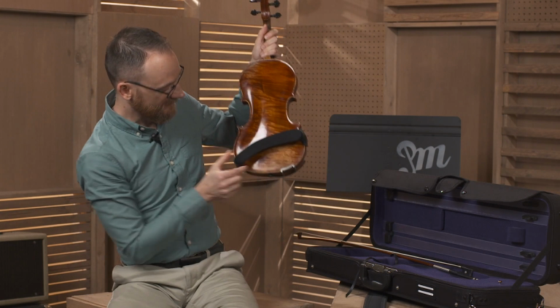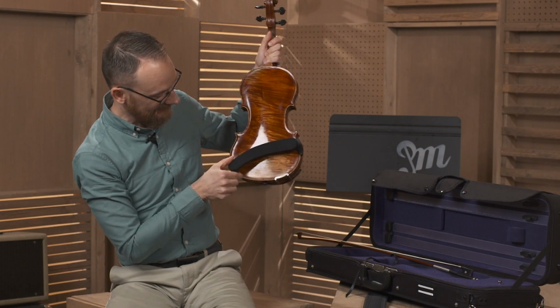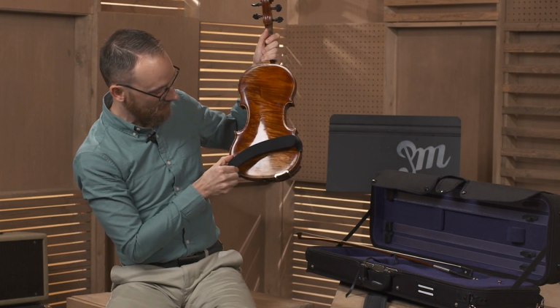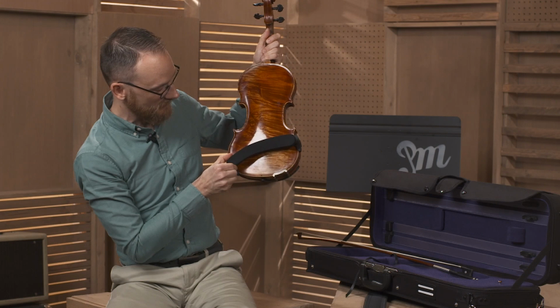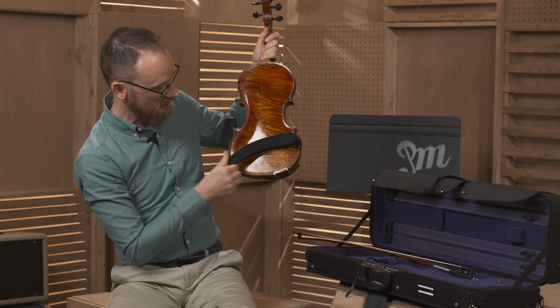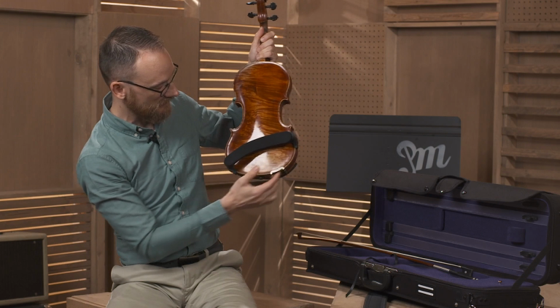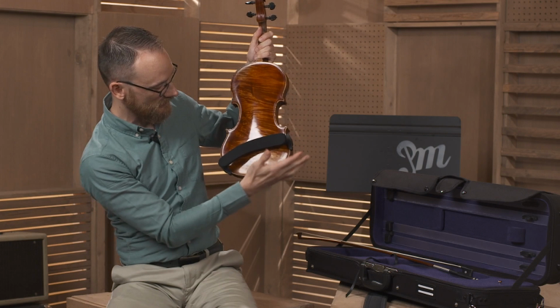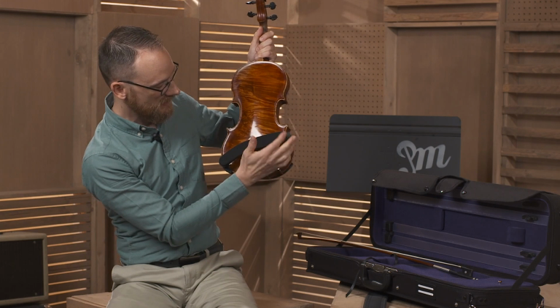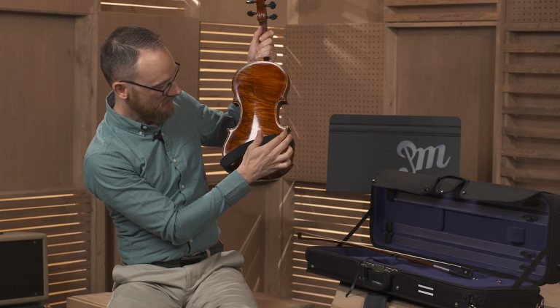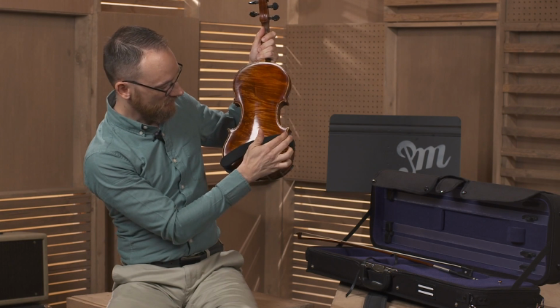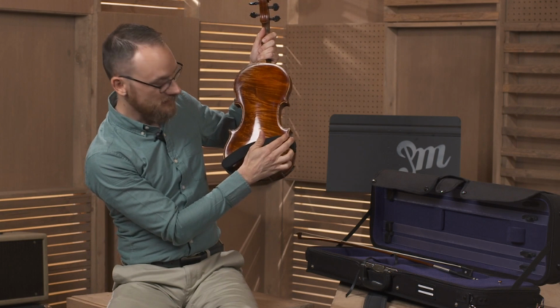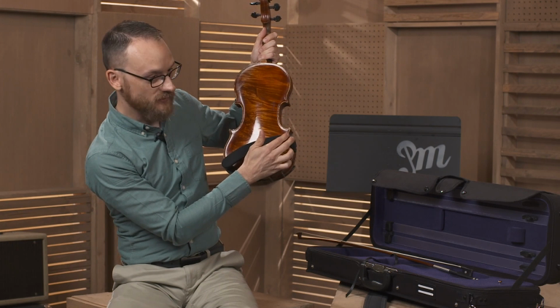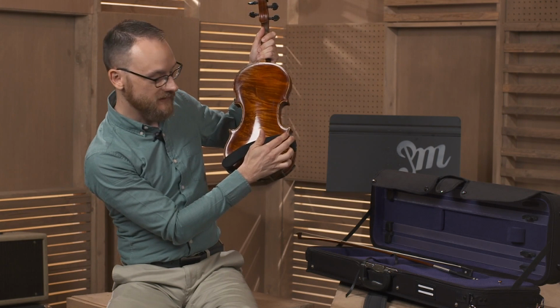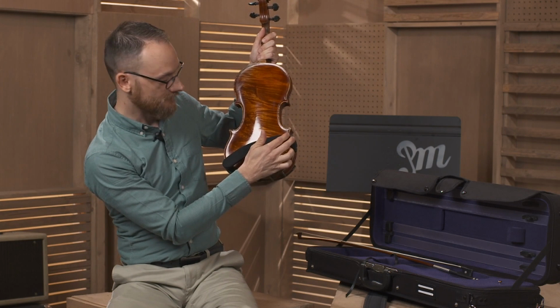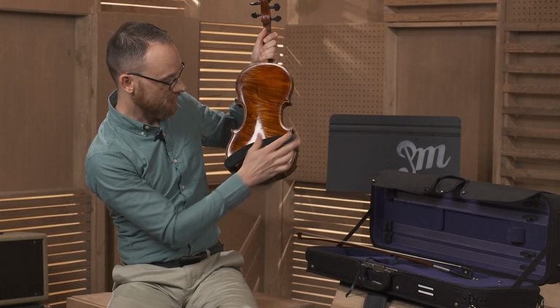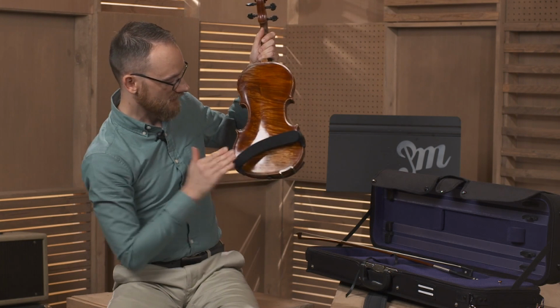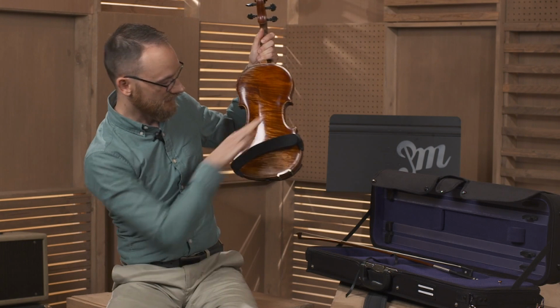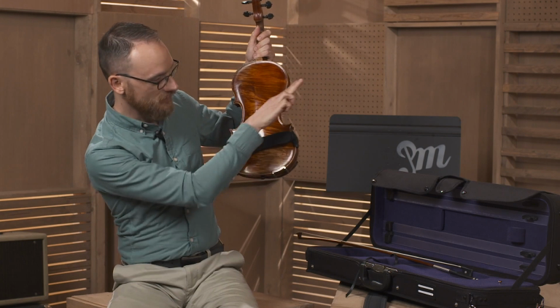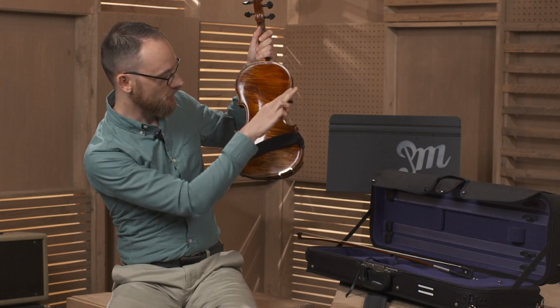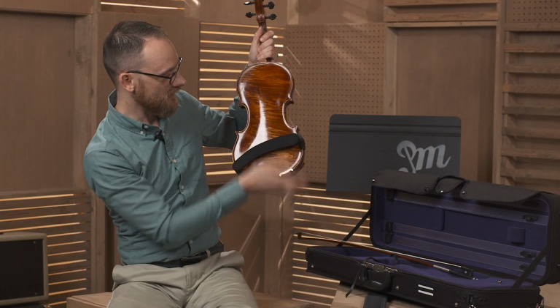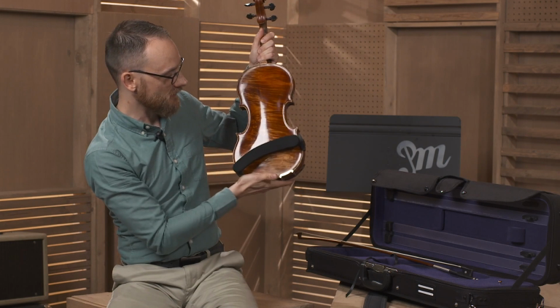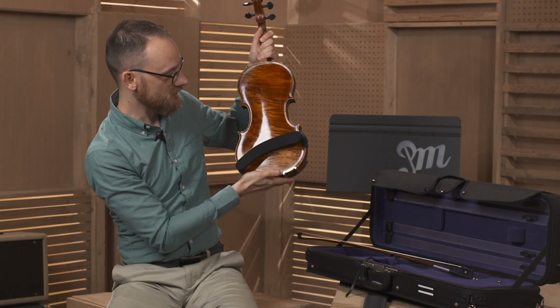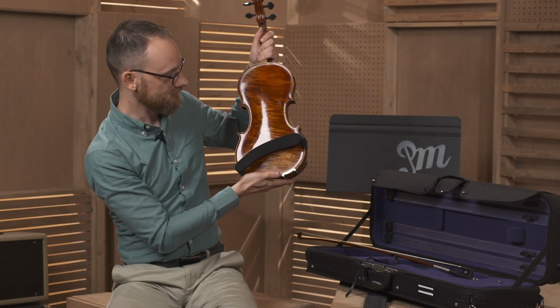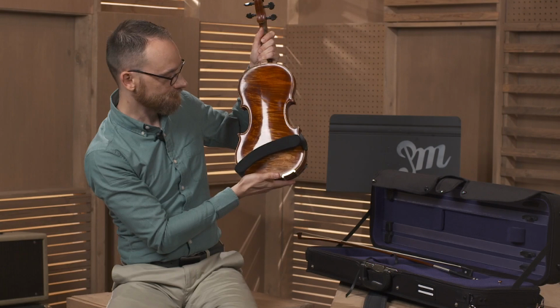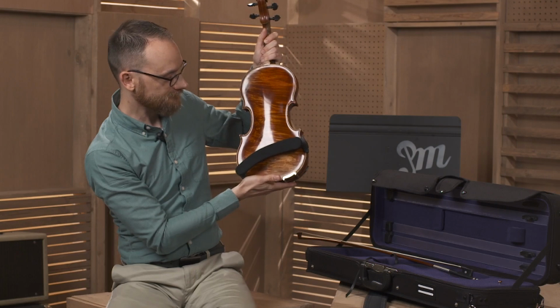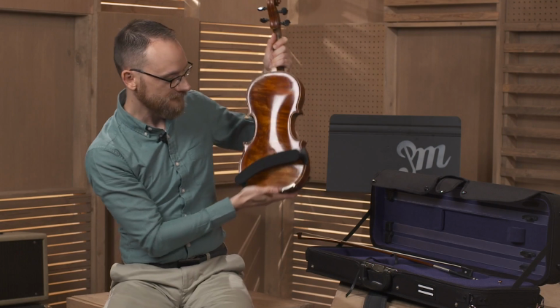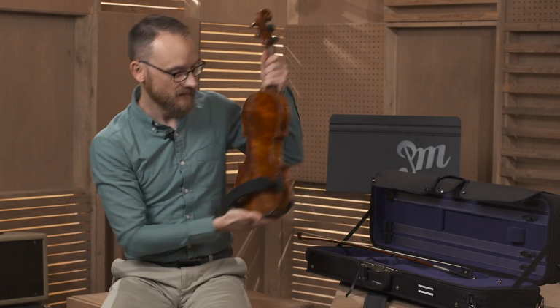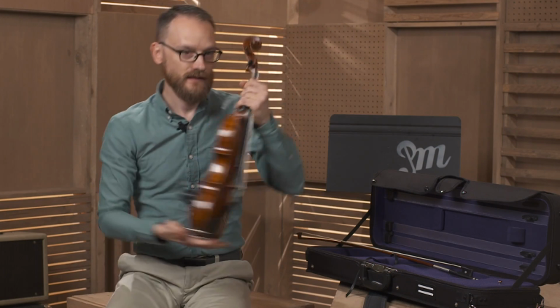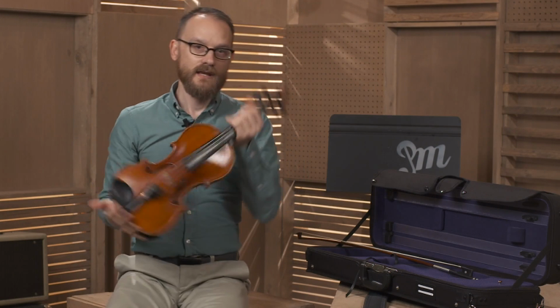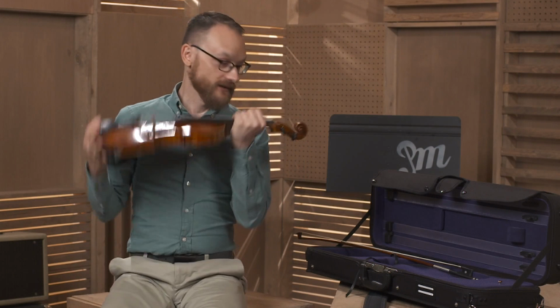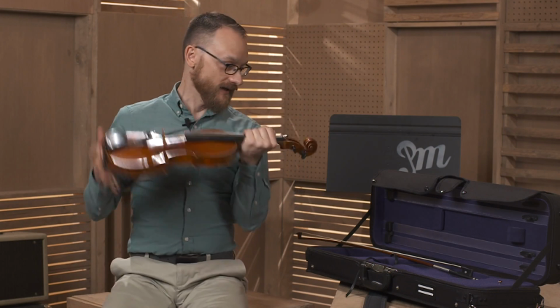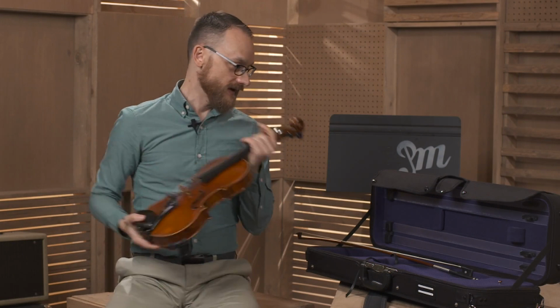This side is a little thinner, so the thicker side goes on the right, with a little angle toward that direction. Now that we have that set up,